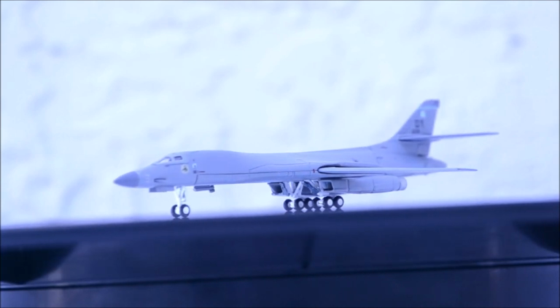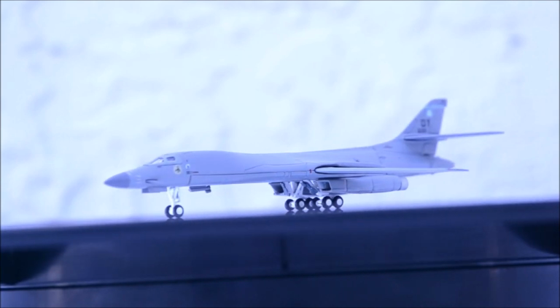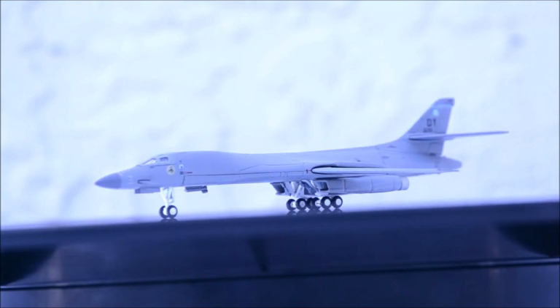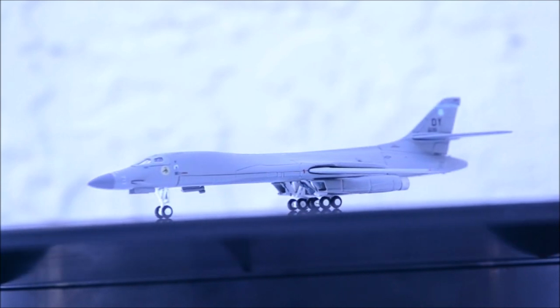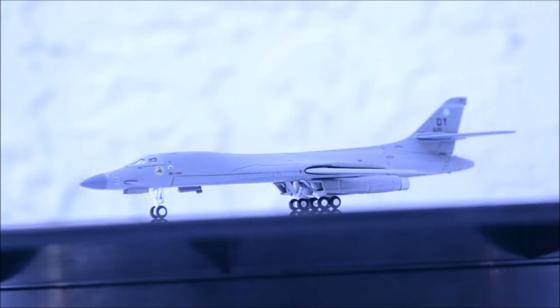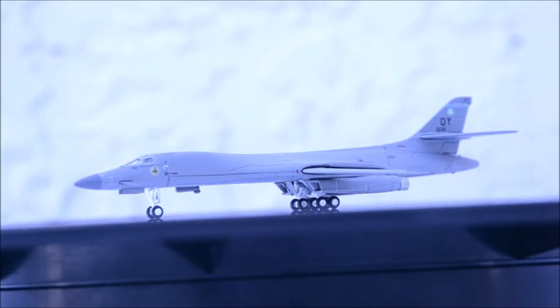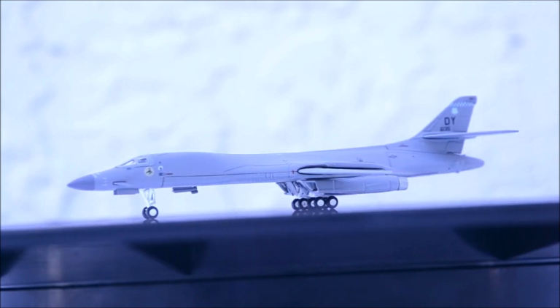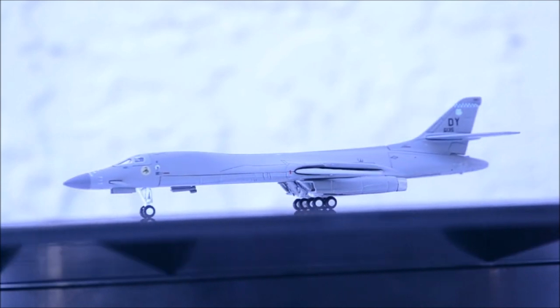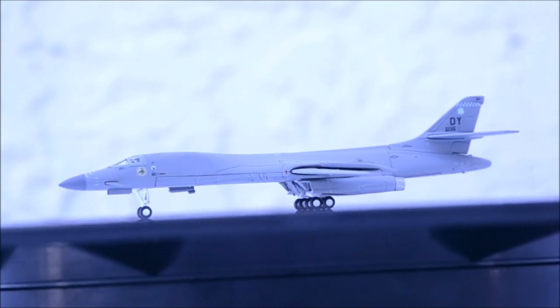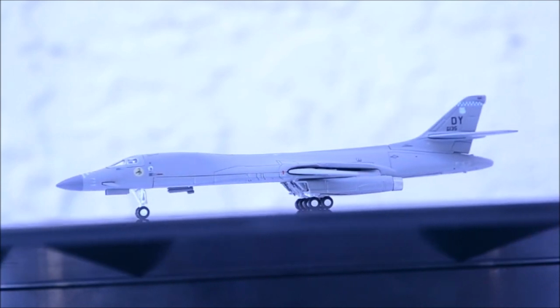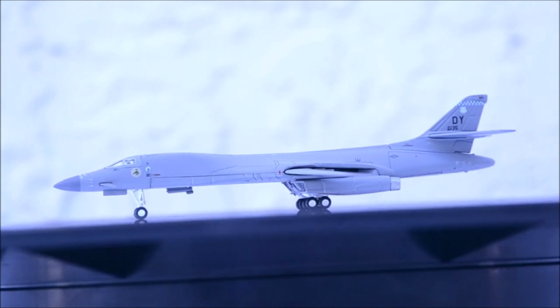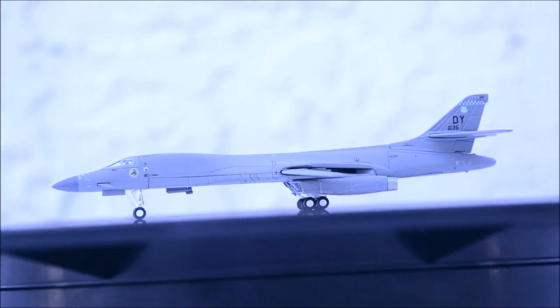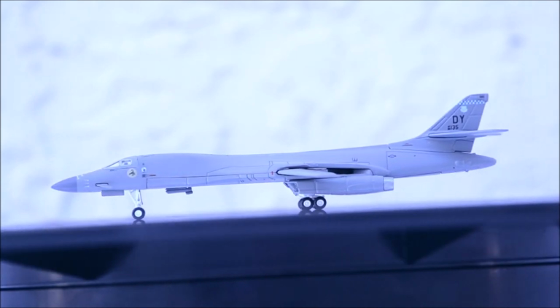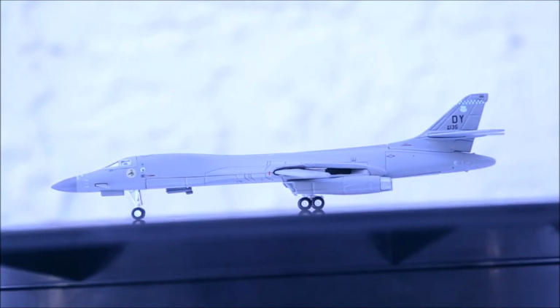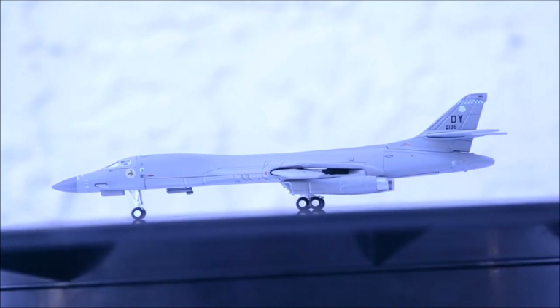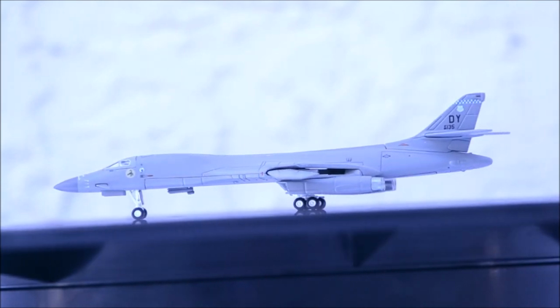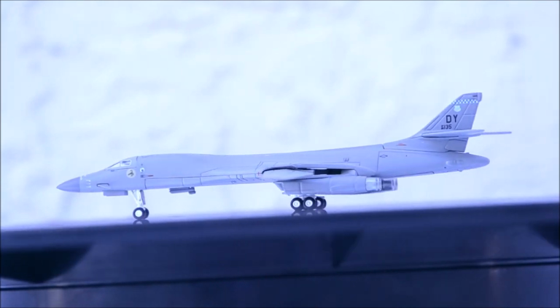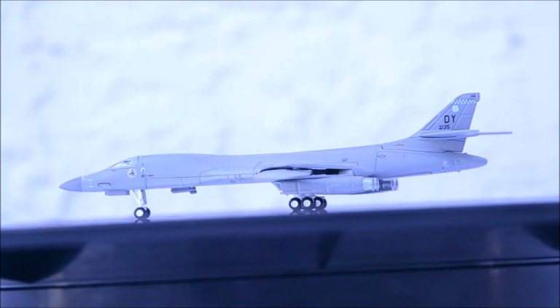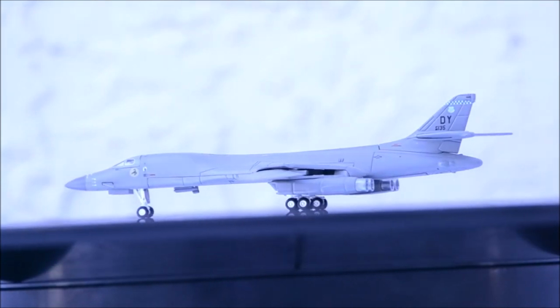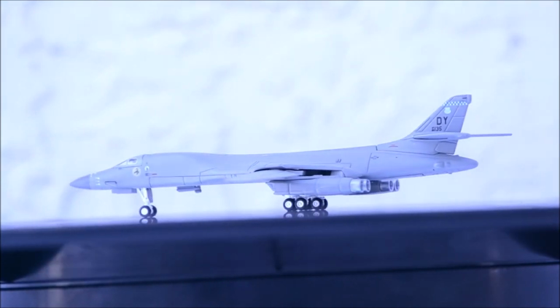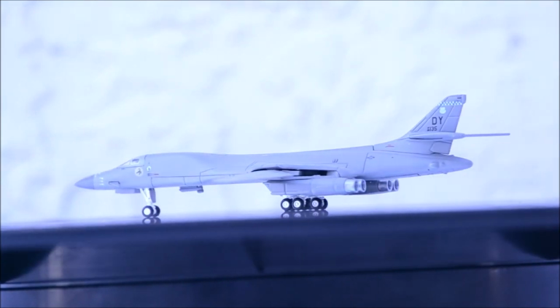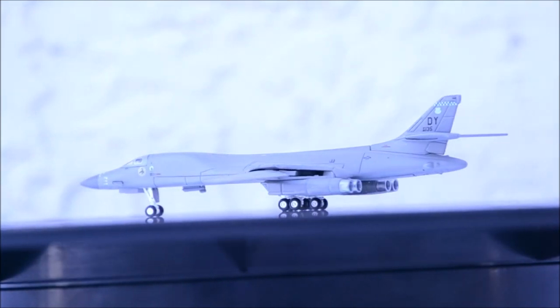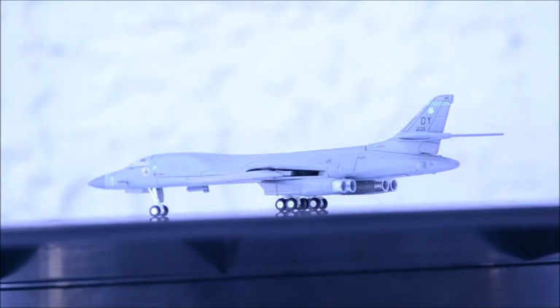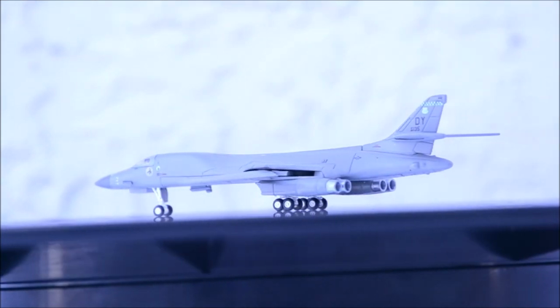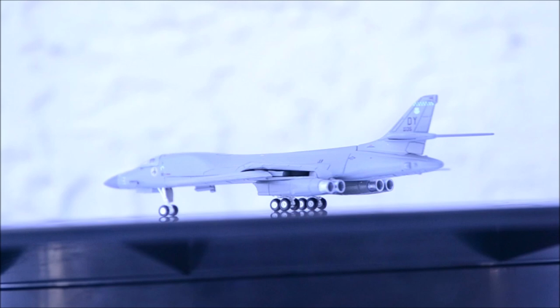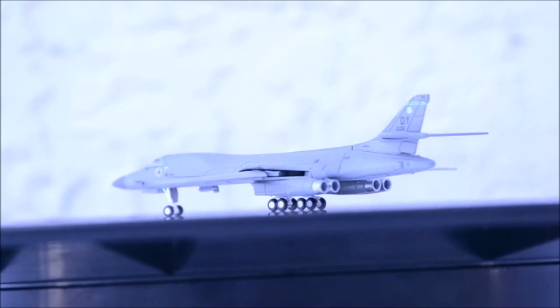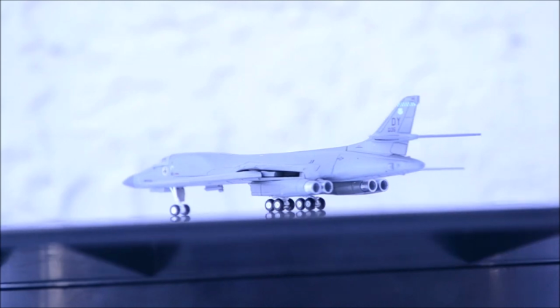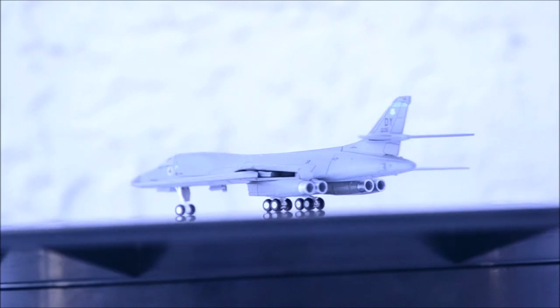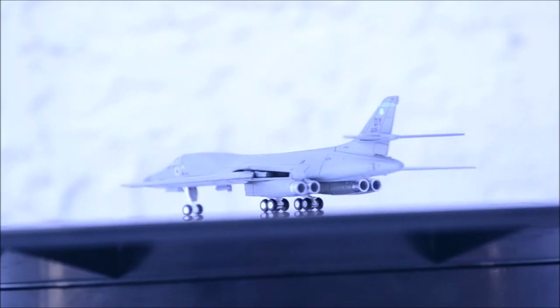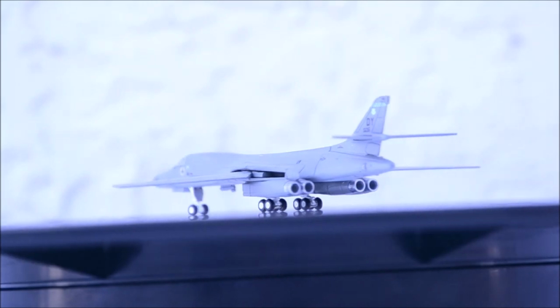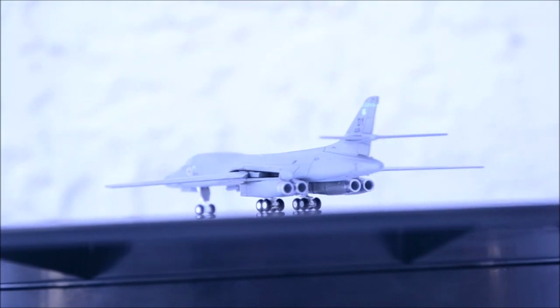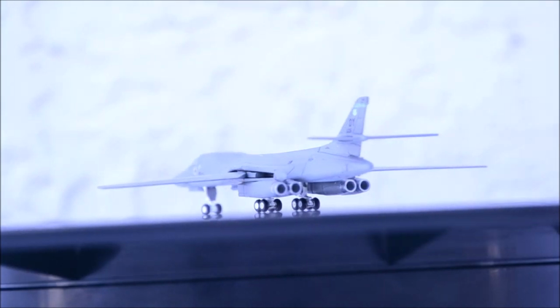Overall, there are a few flaws in the model, but it's still a model I'll recommend you guys get for your collection.